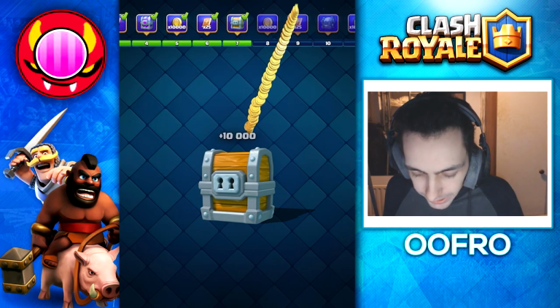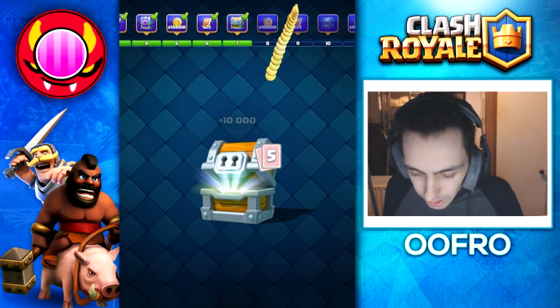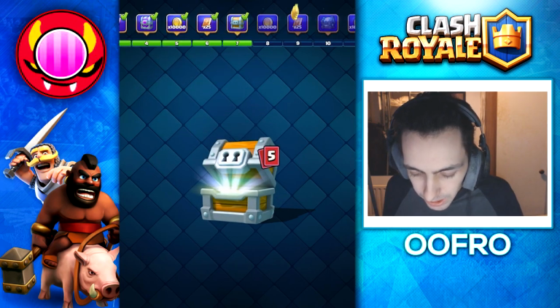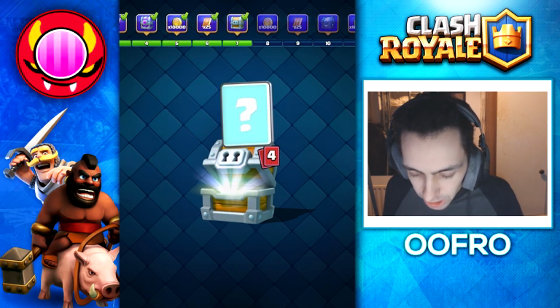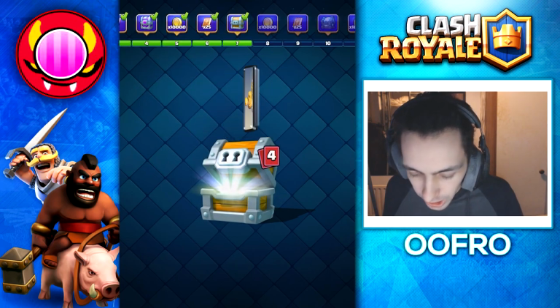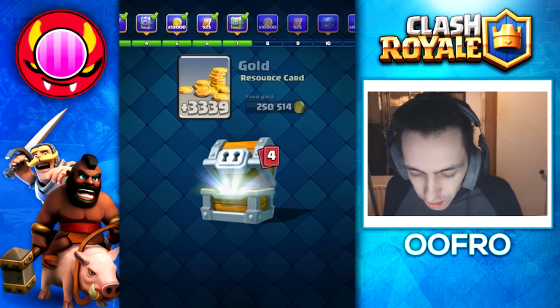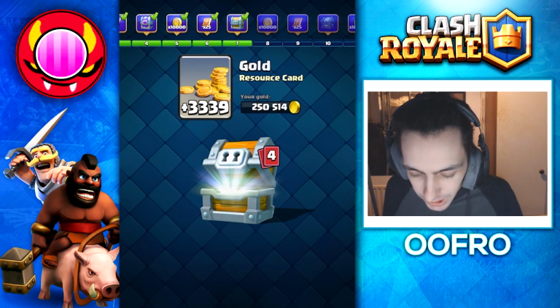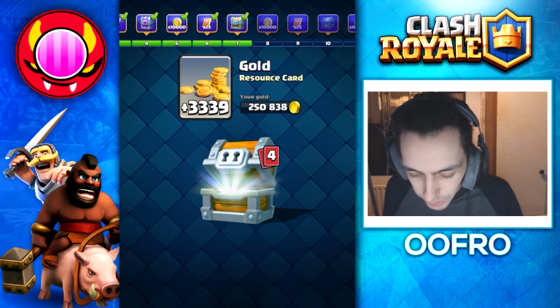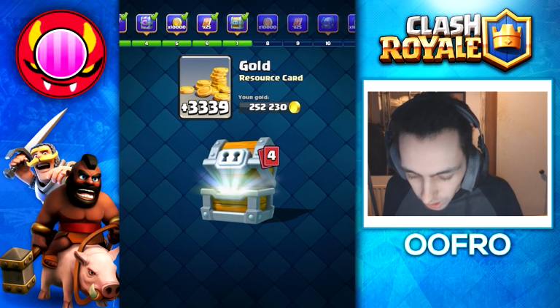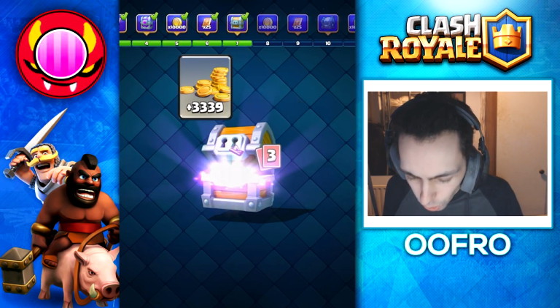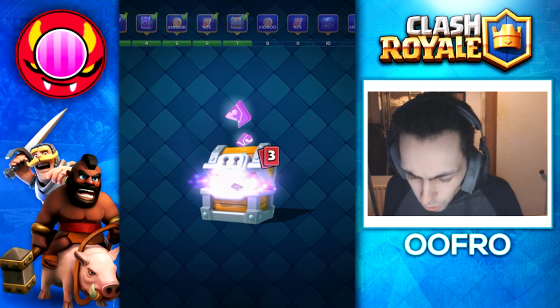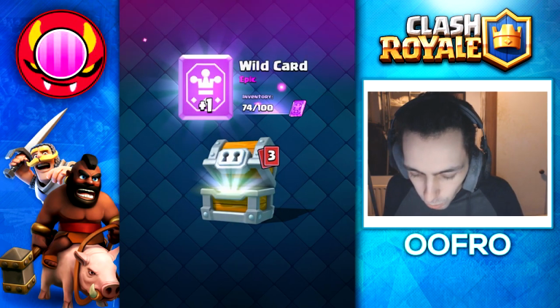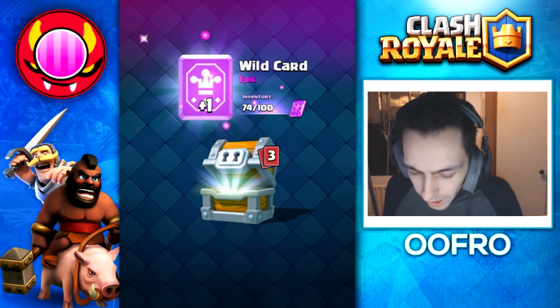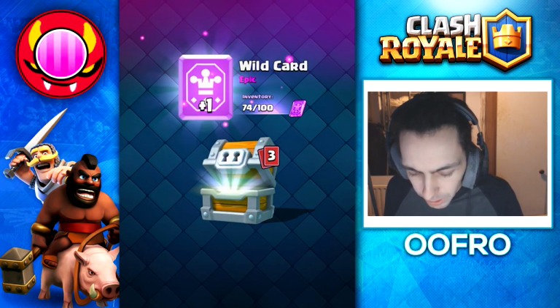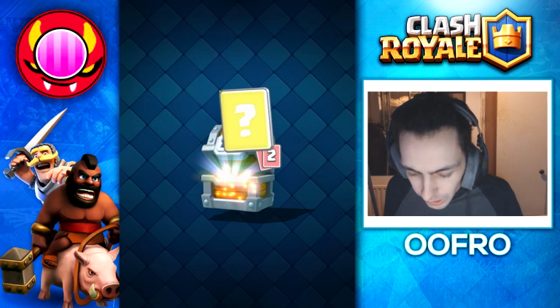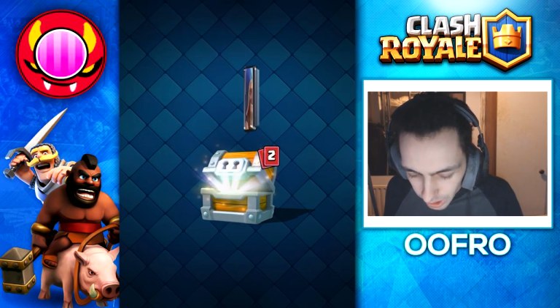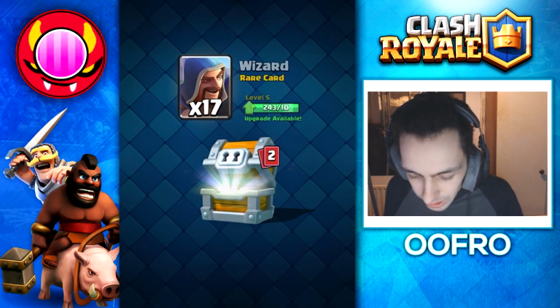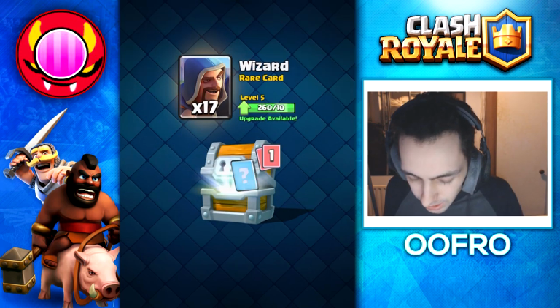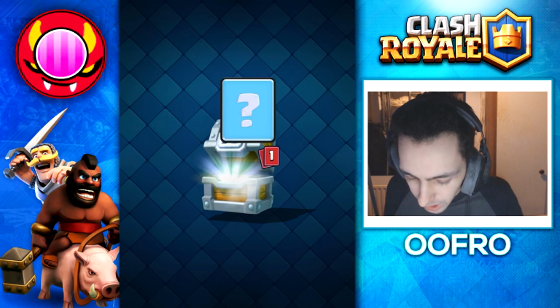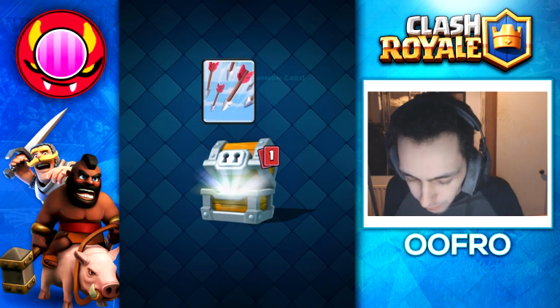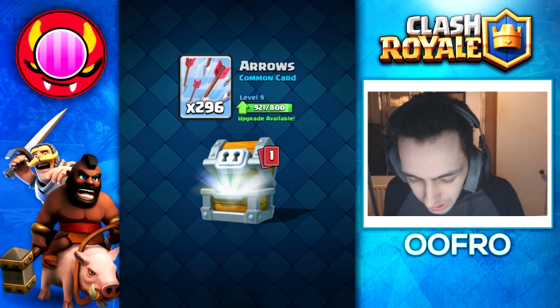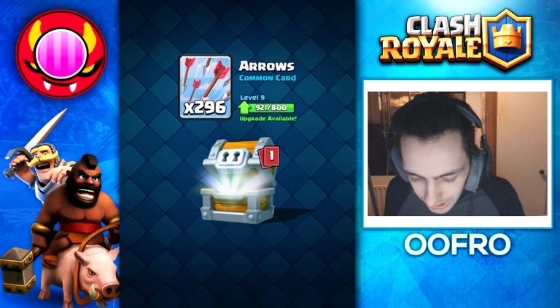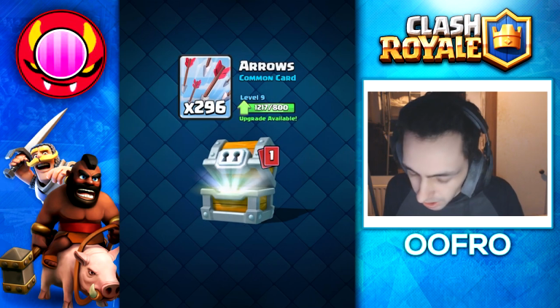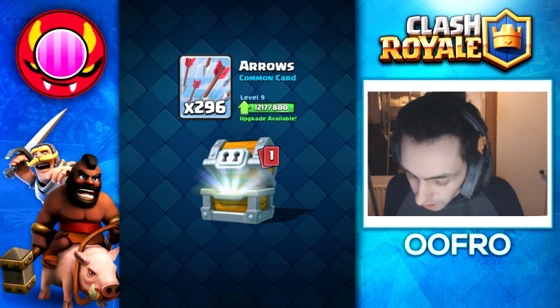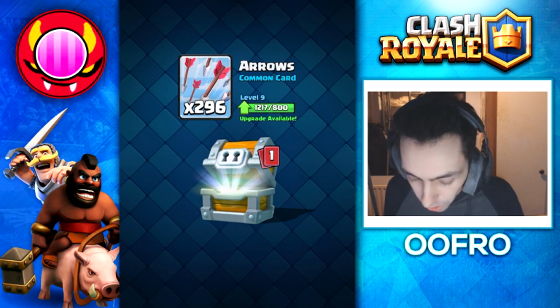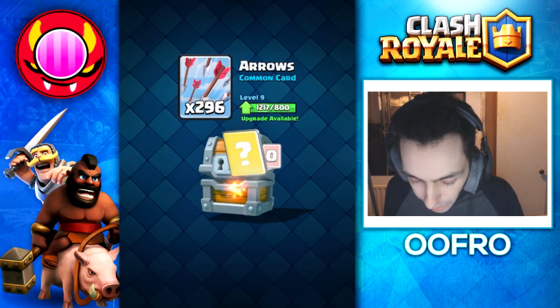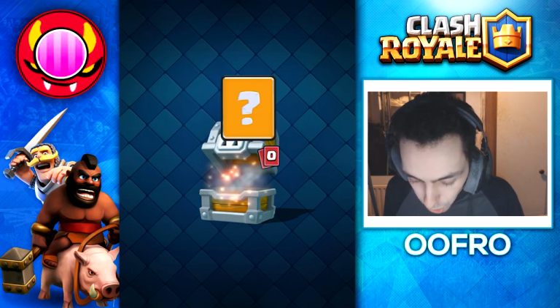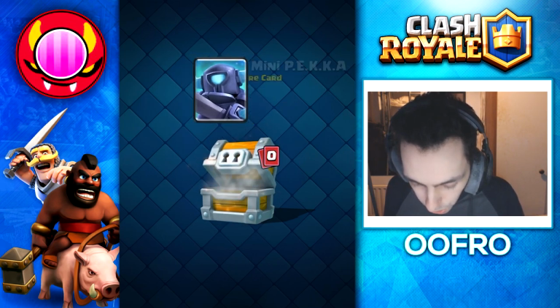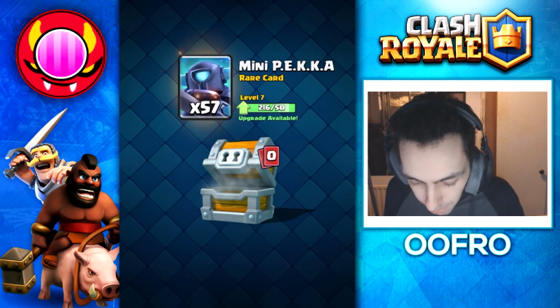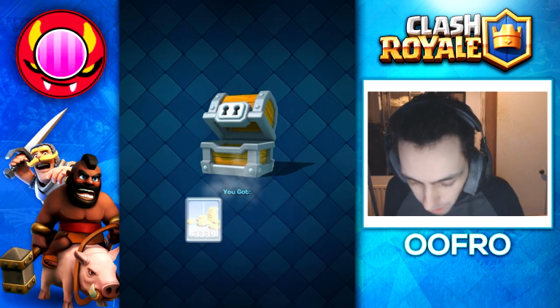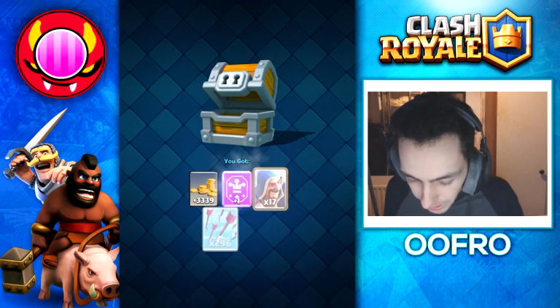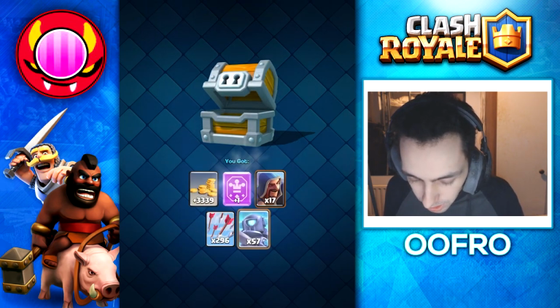Next up is the giant chest. We get gold, one epic wildcard, 17 Wizards, a ton of Arrows, and Mini P.E.K.K.A.s. Not bad.